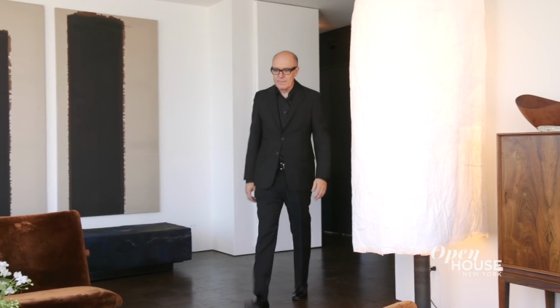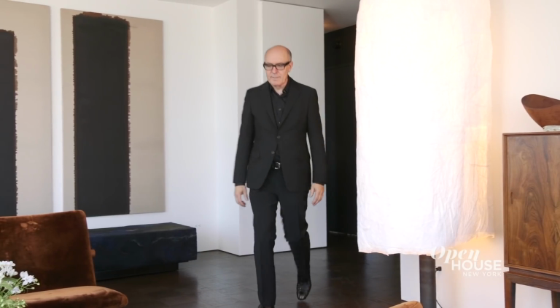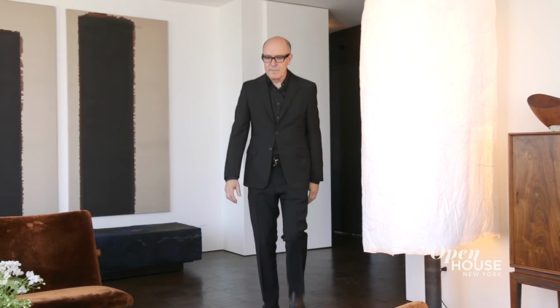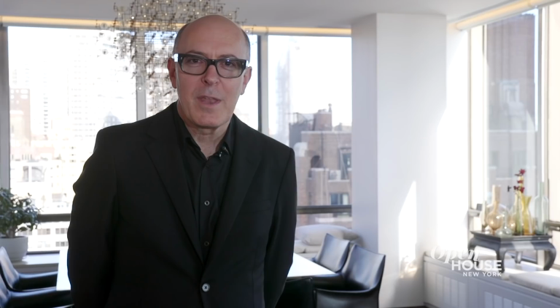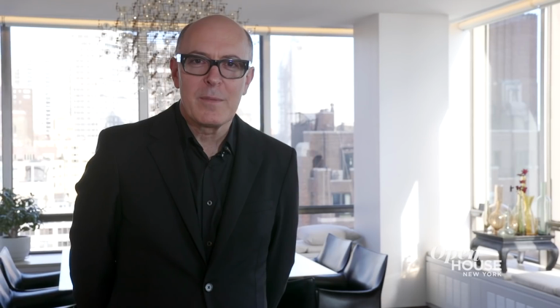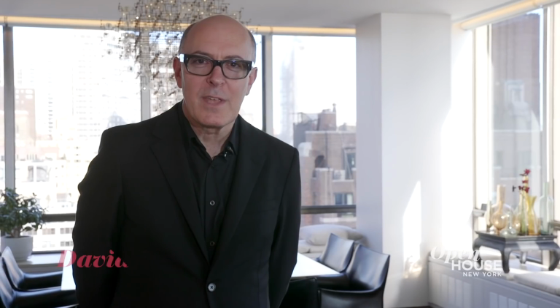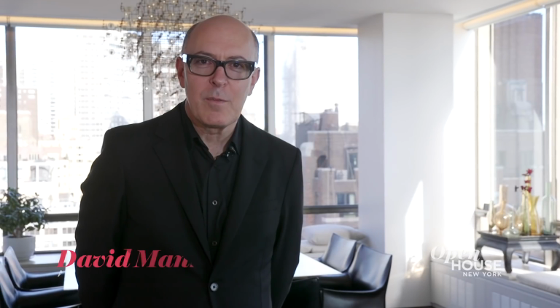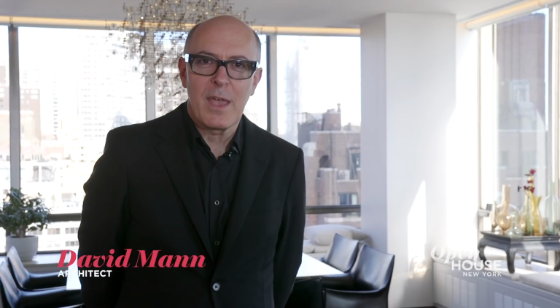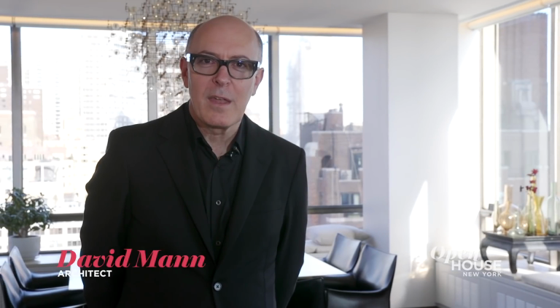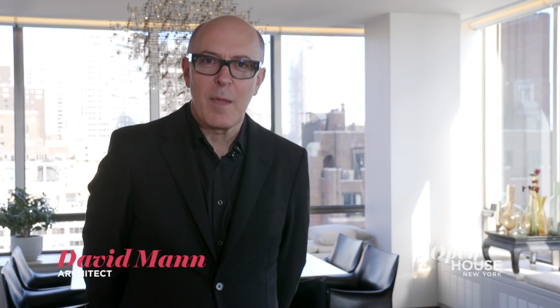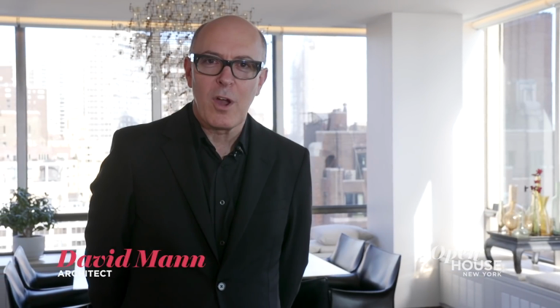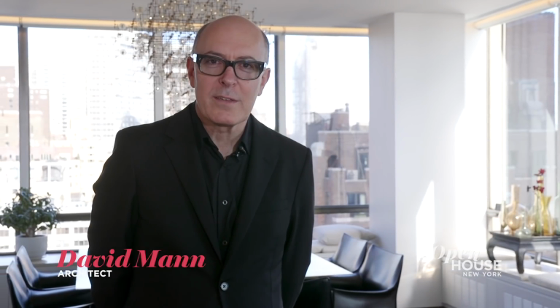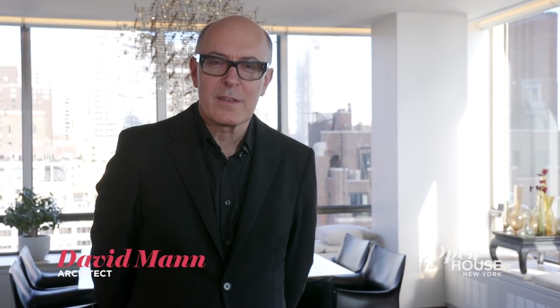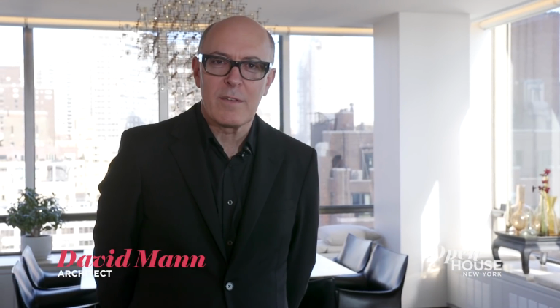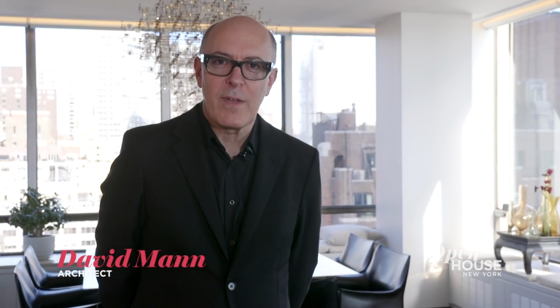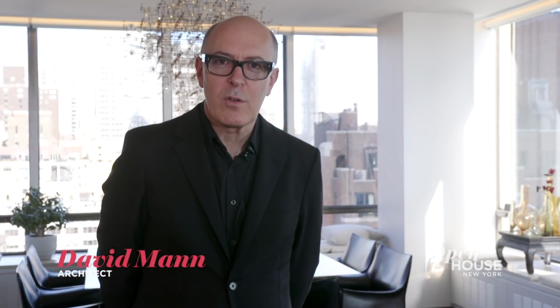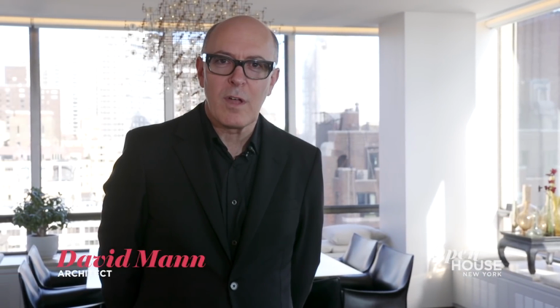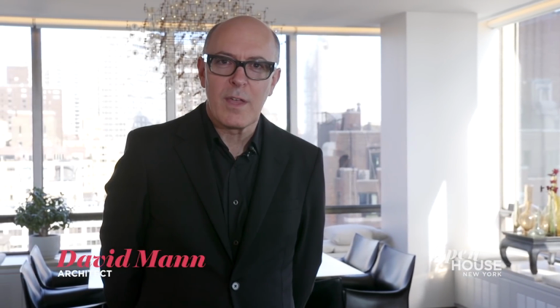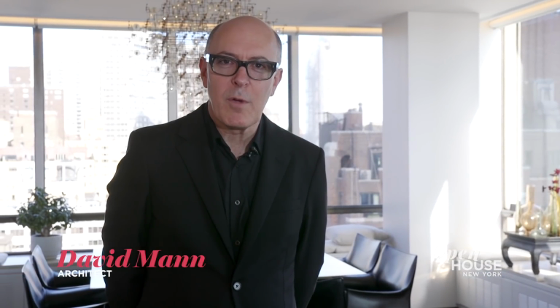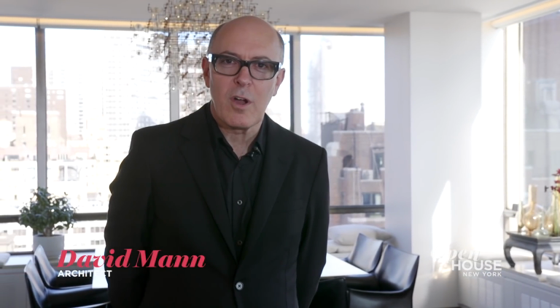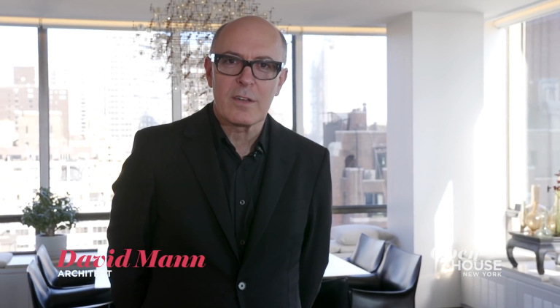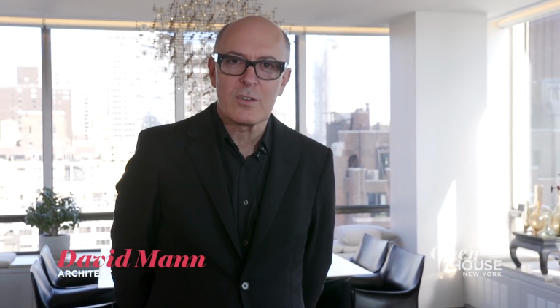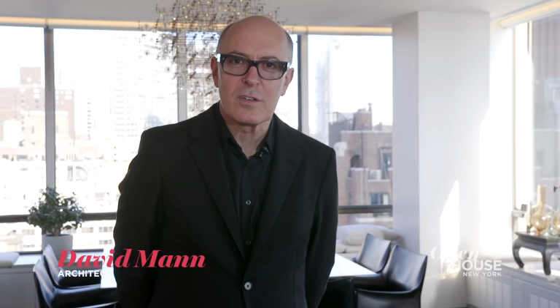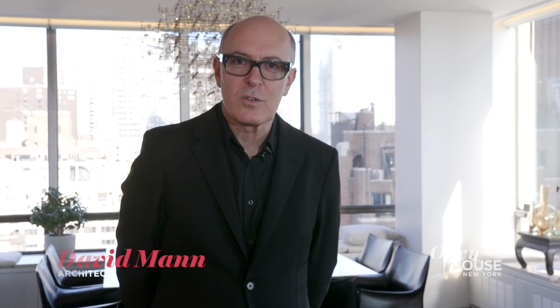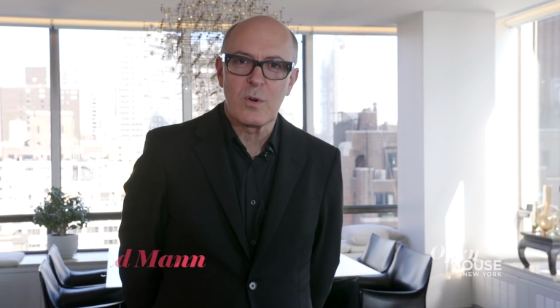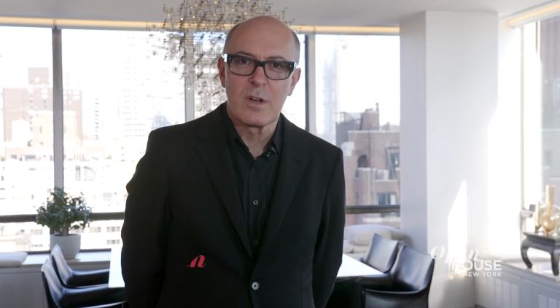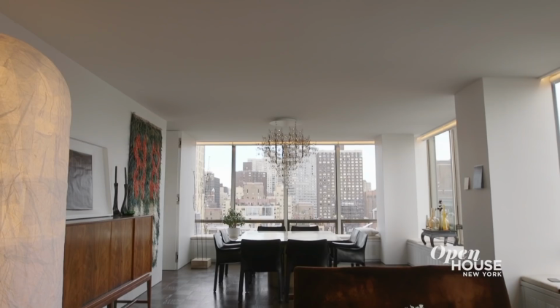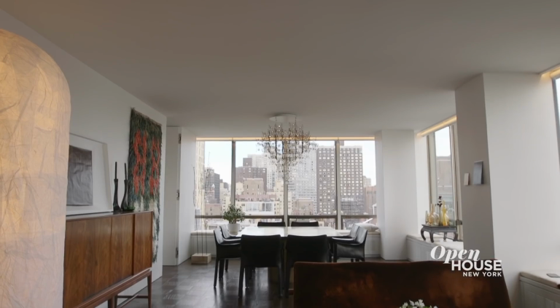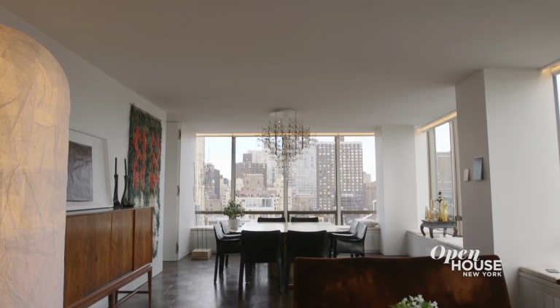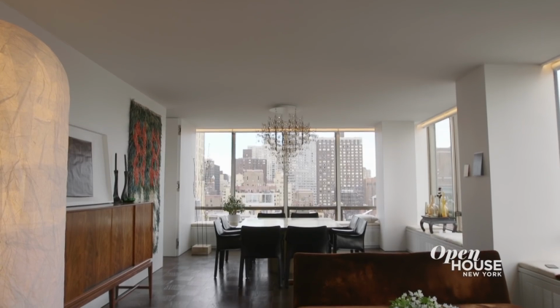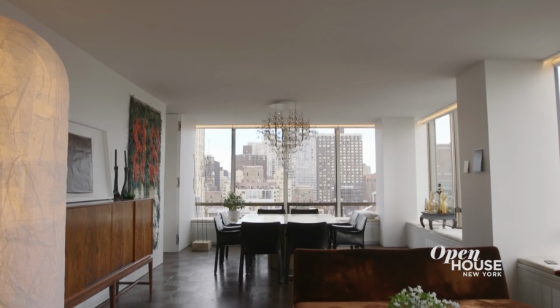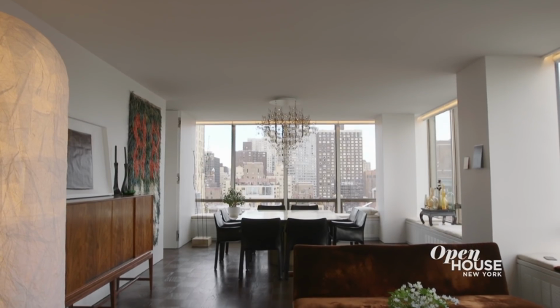Hi, my name is David Mann. I'm architect and founder of MR Architecture & Decor. Welcome to my home.